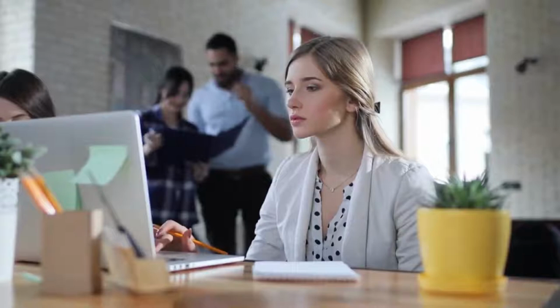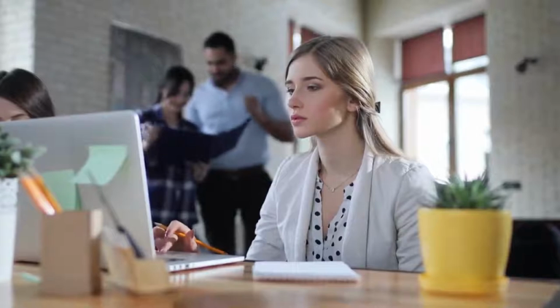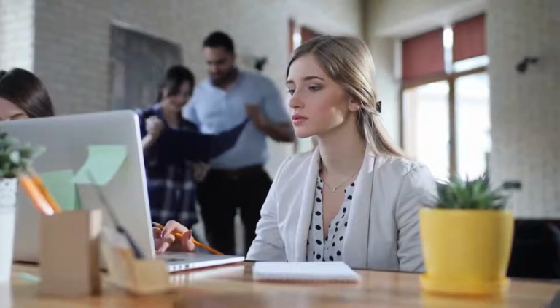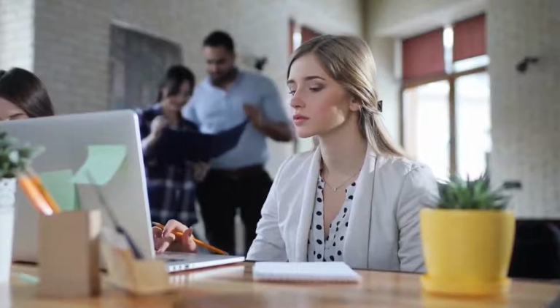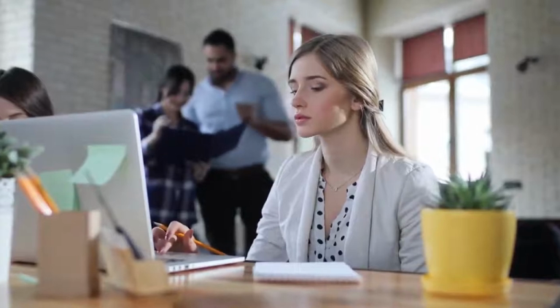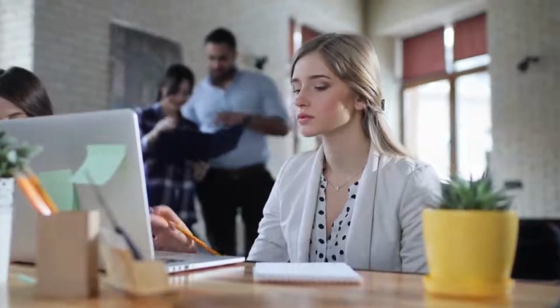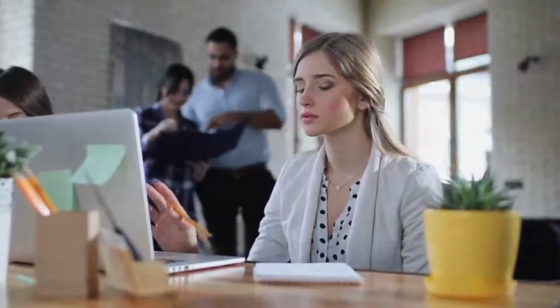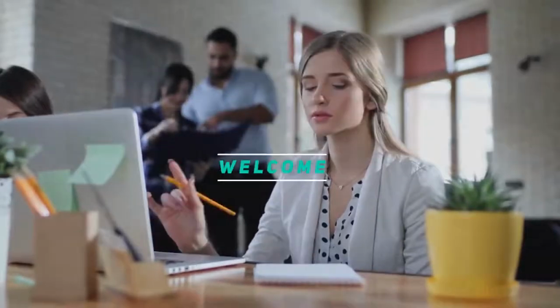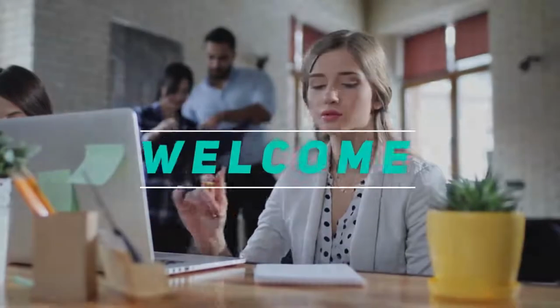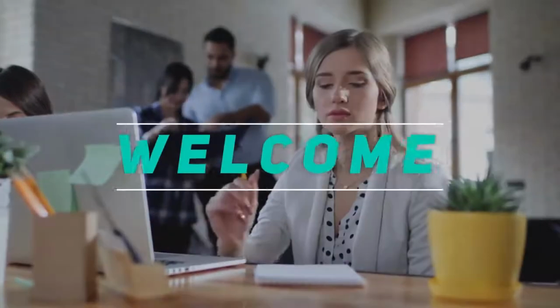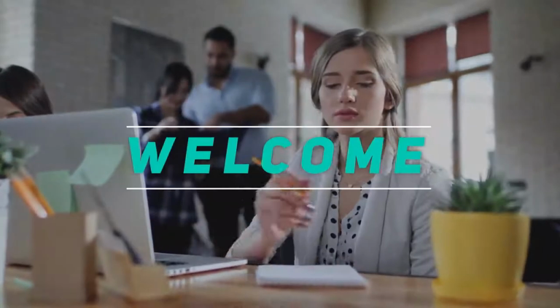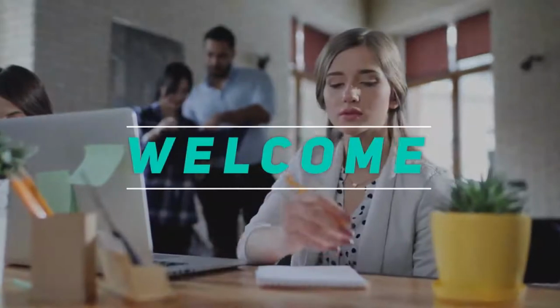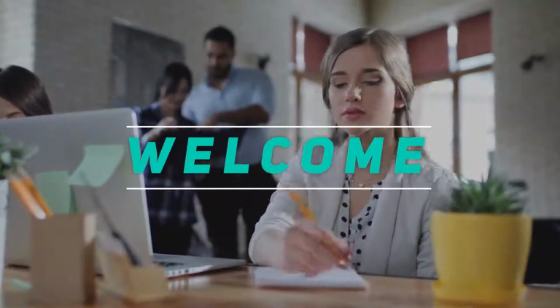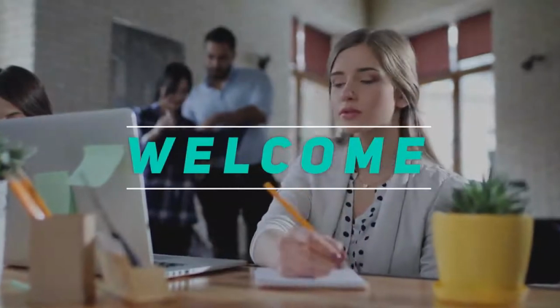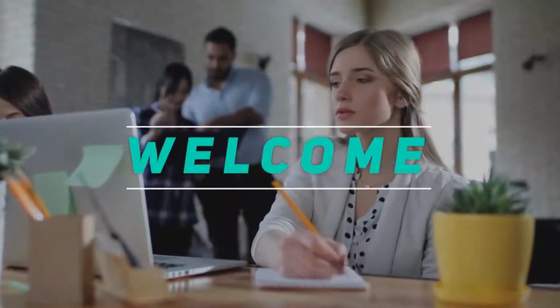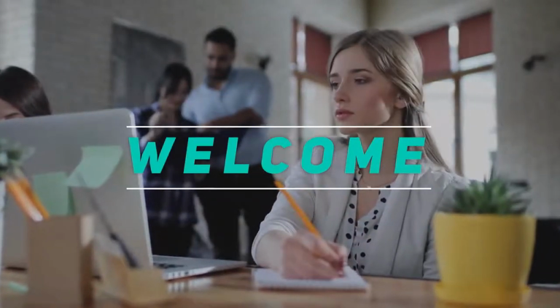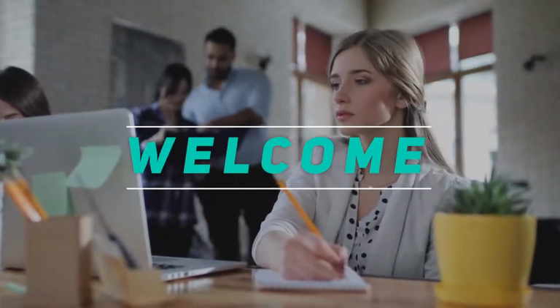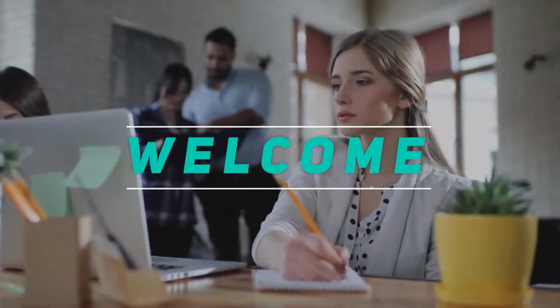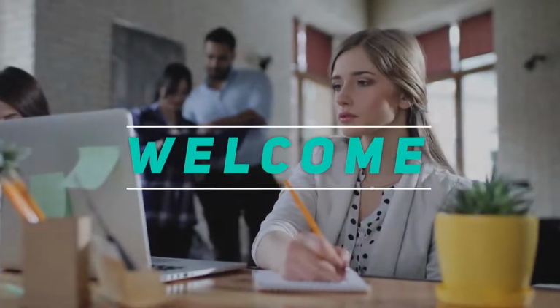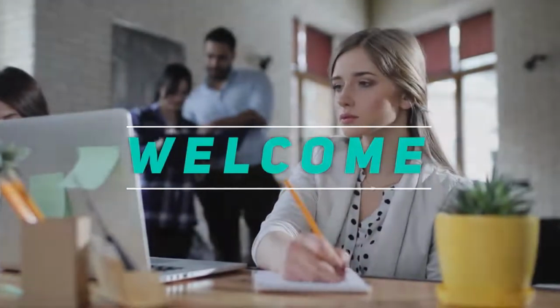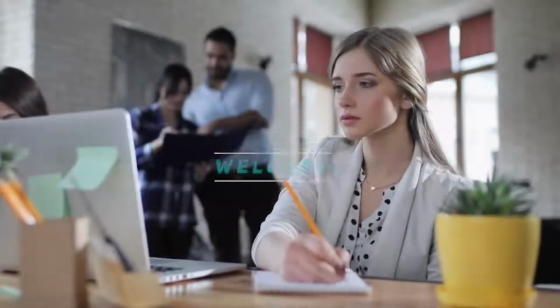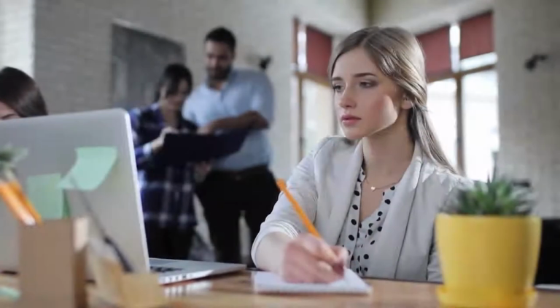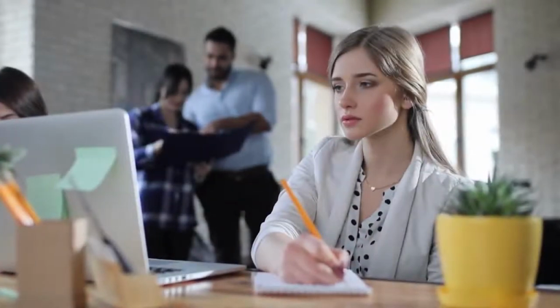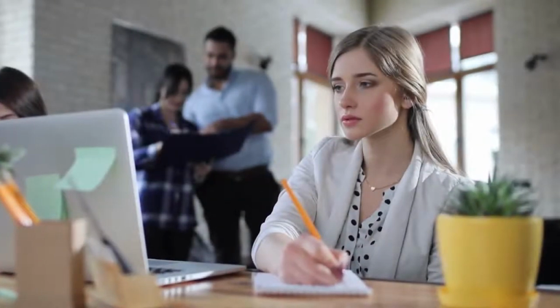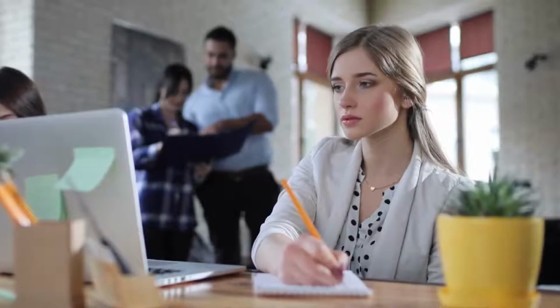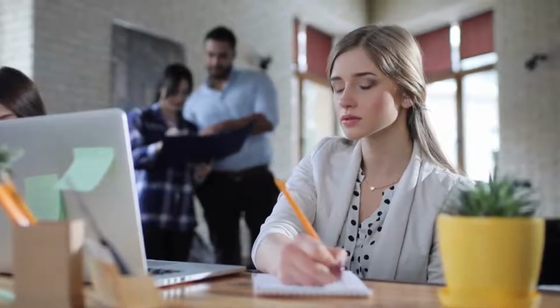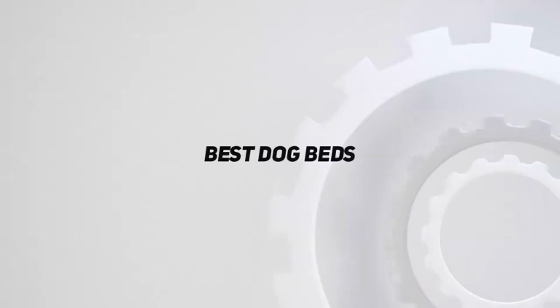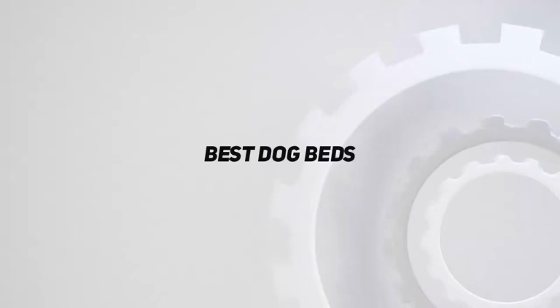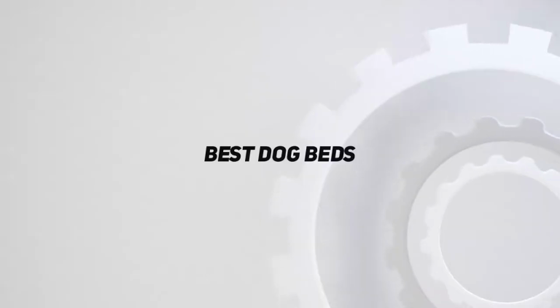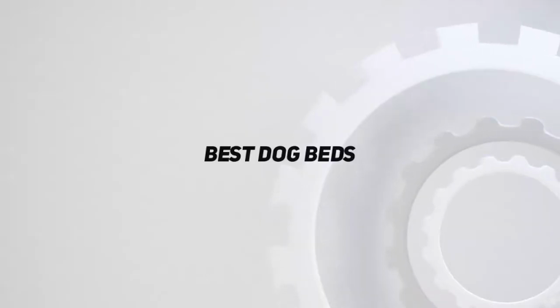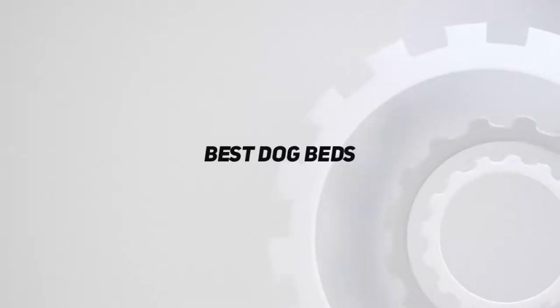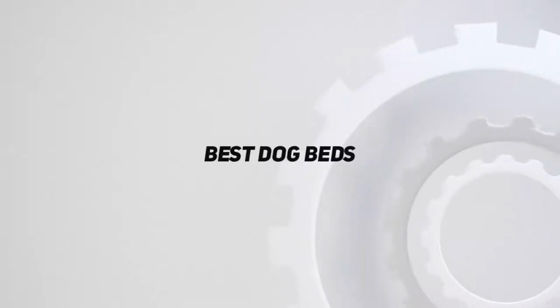Hey, welcome back to my channel. In this video, I'm gonna talk about the Top 5 Best Dog Beds.